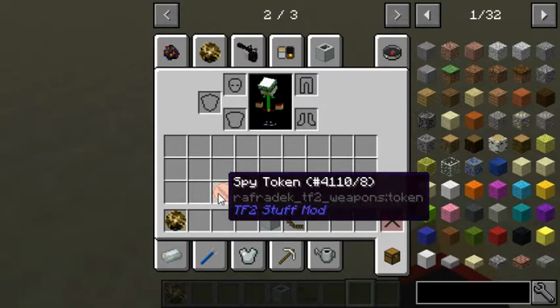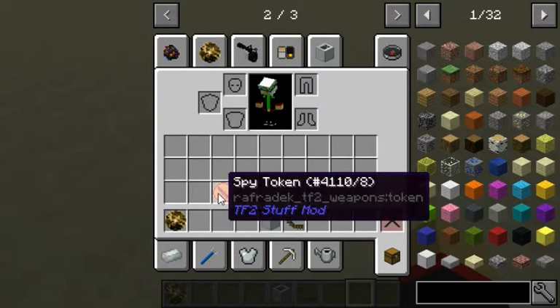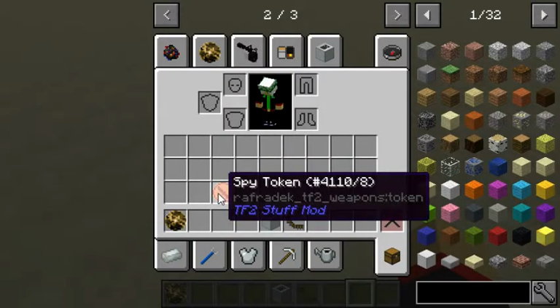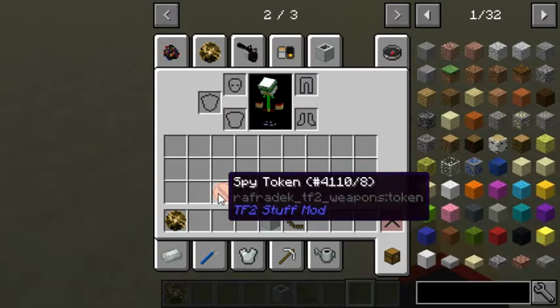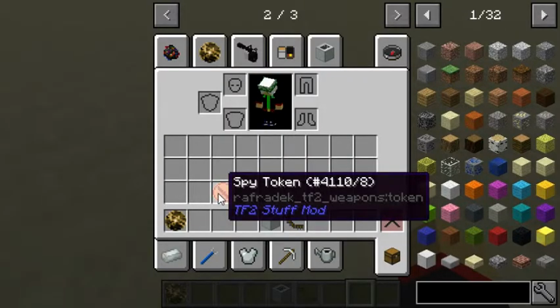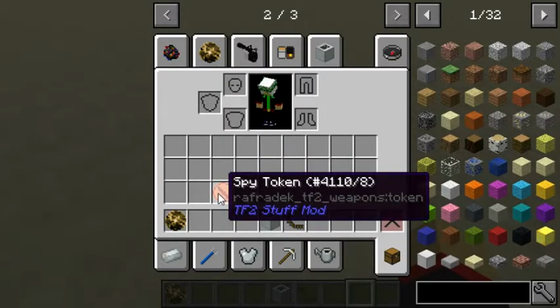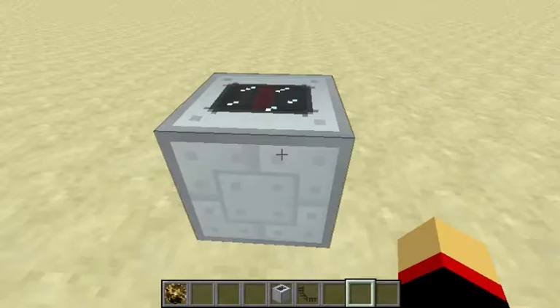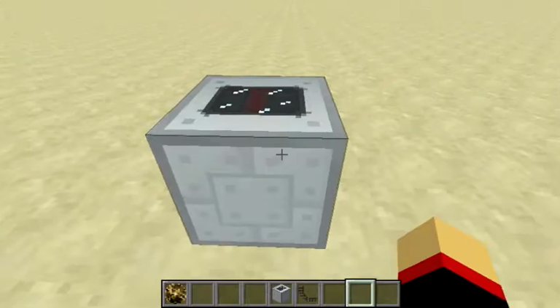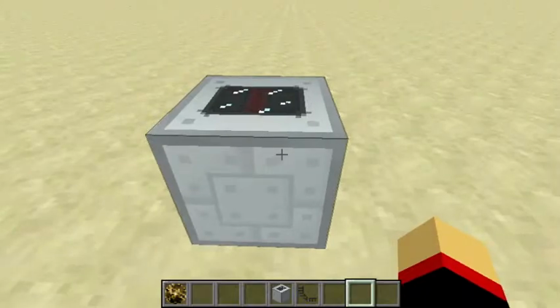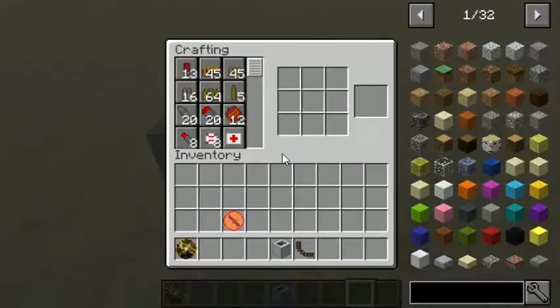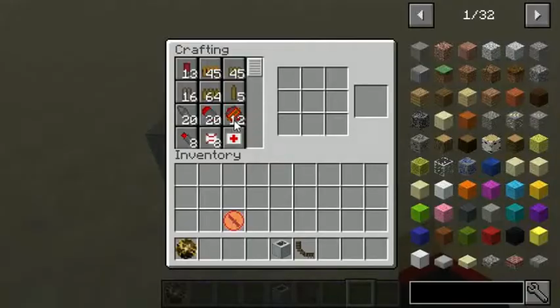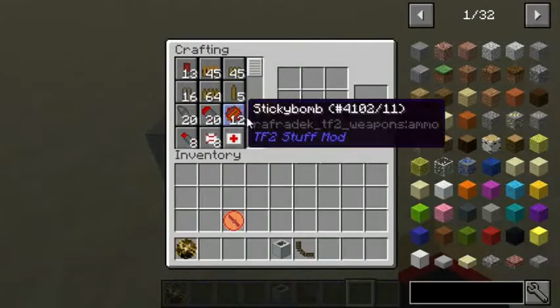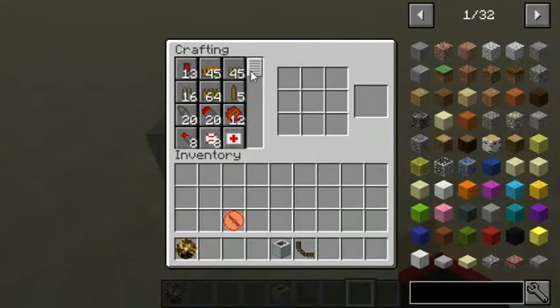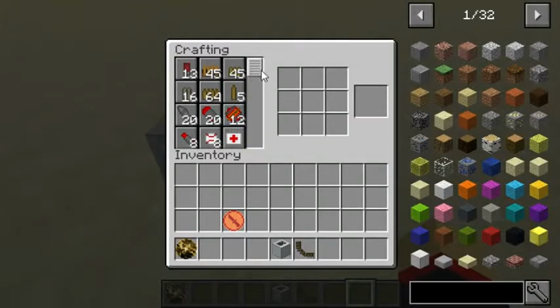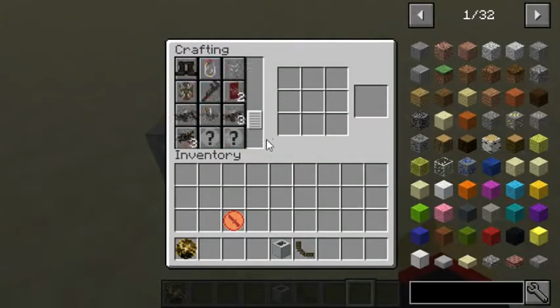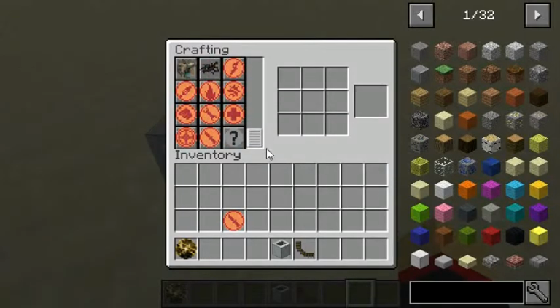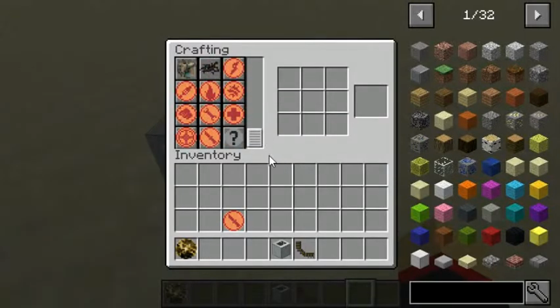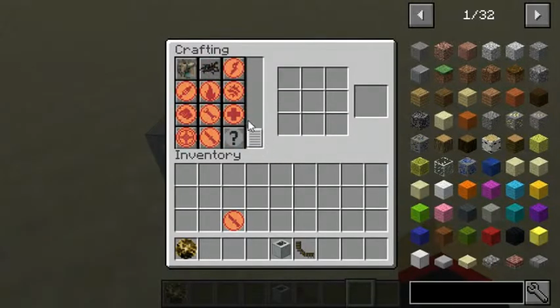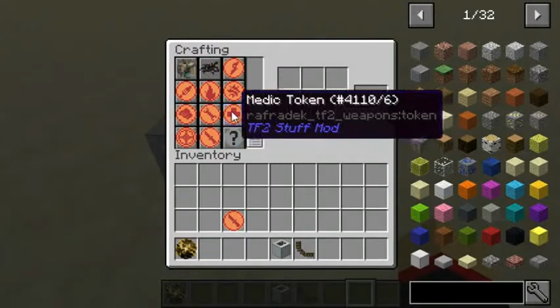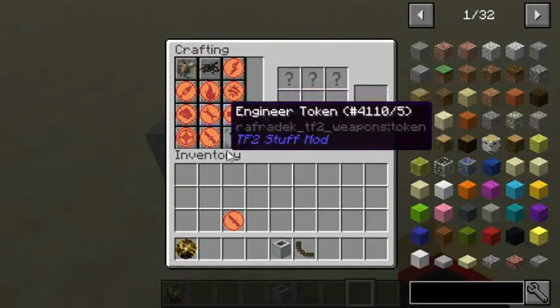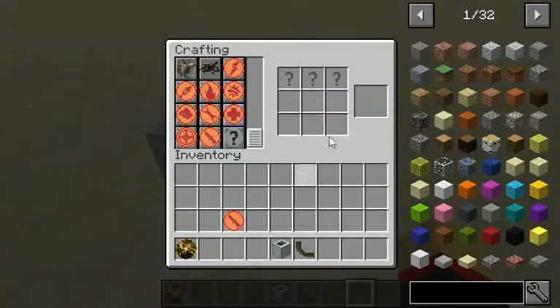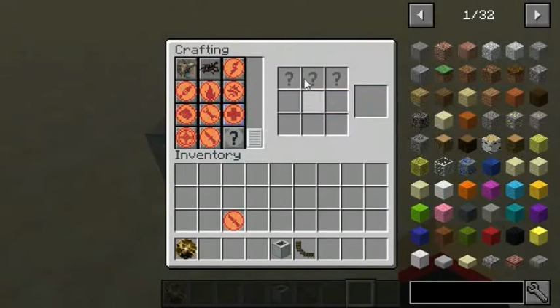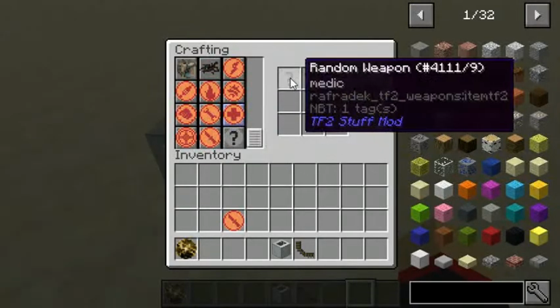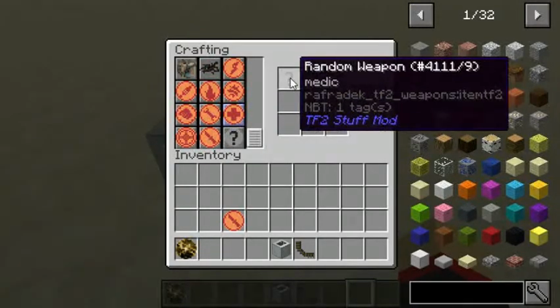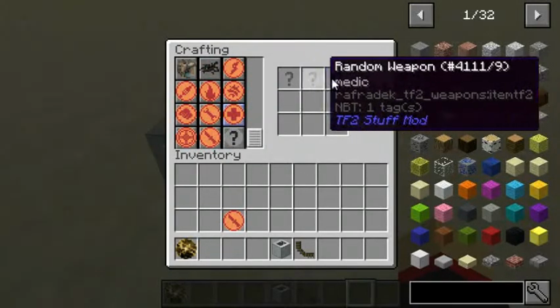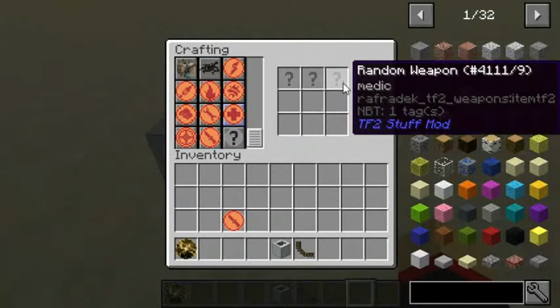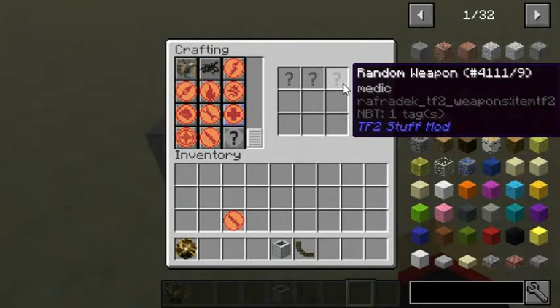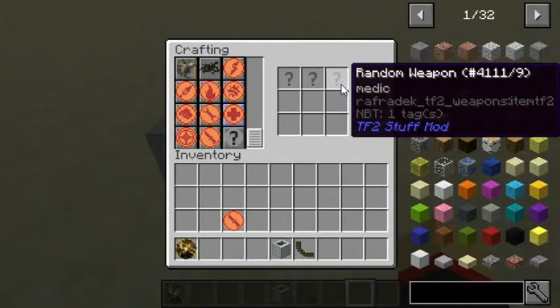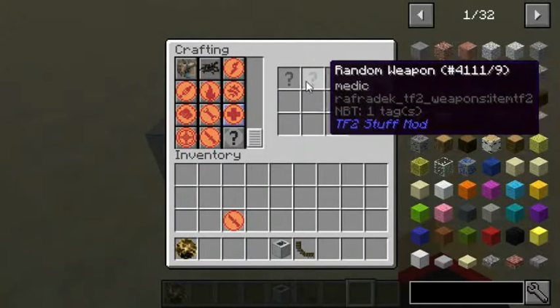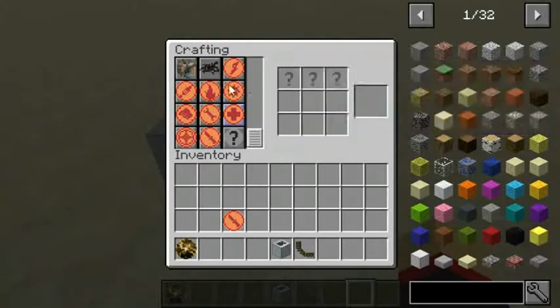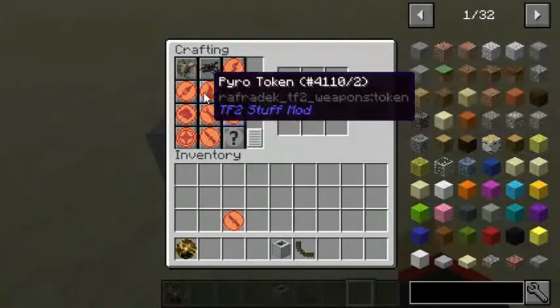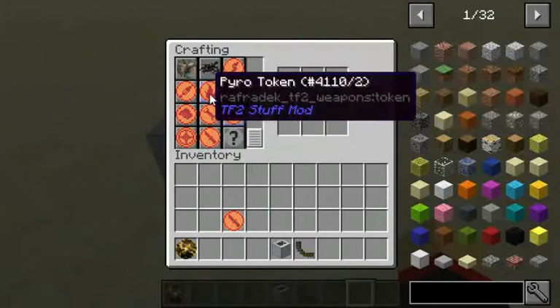Now you may not have a spy token. You're probably wondering how do you craft these tokens. You just go here and you craft them using random medic-based weapons.